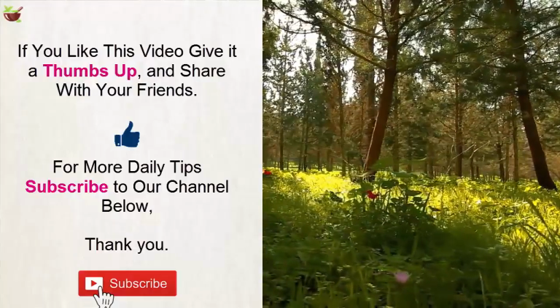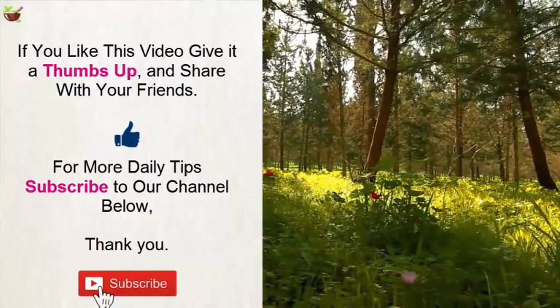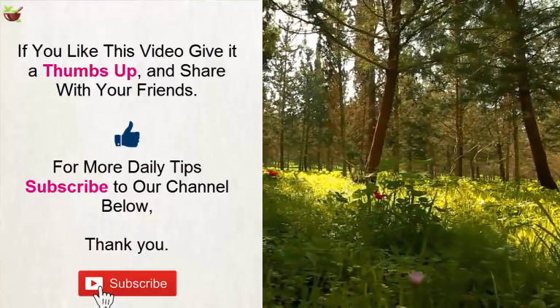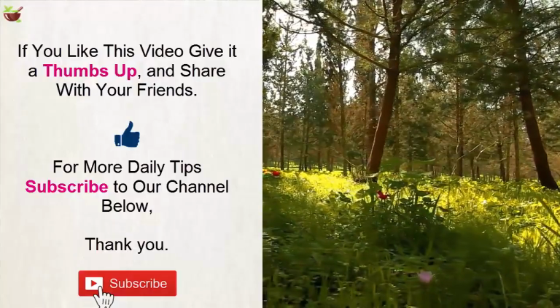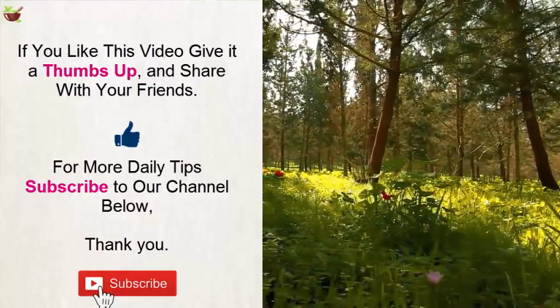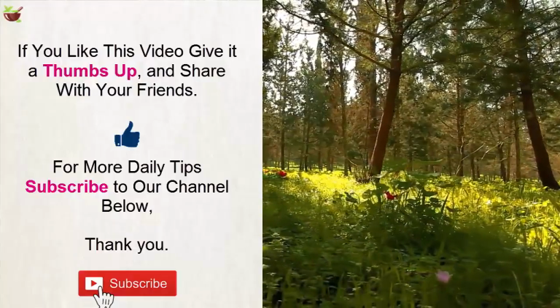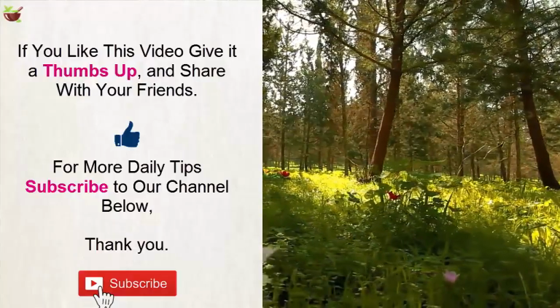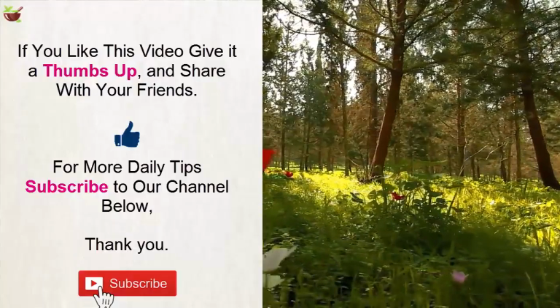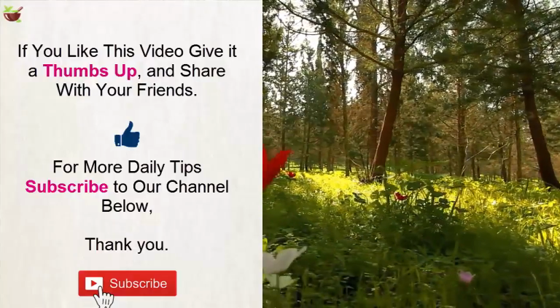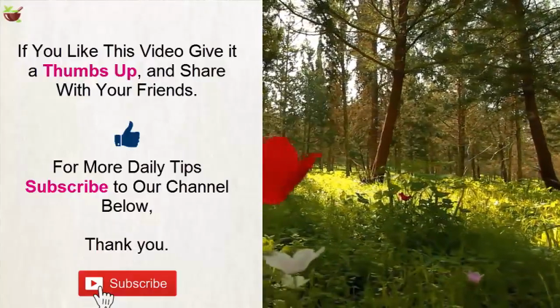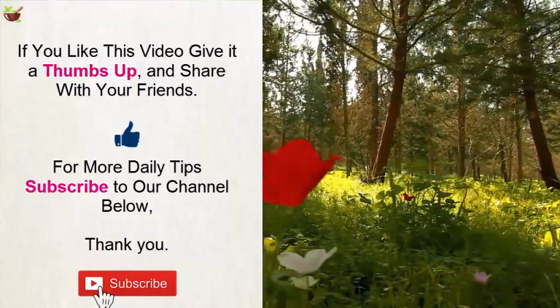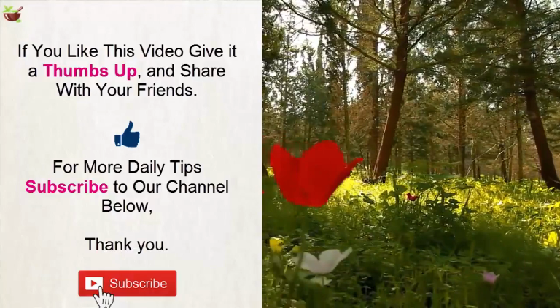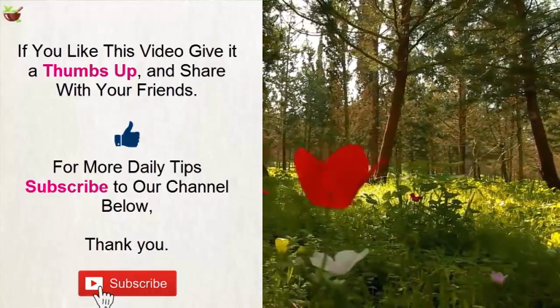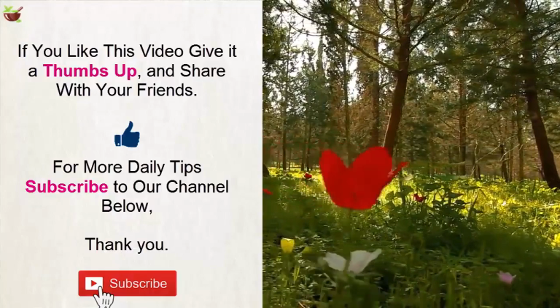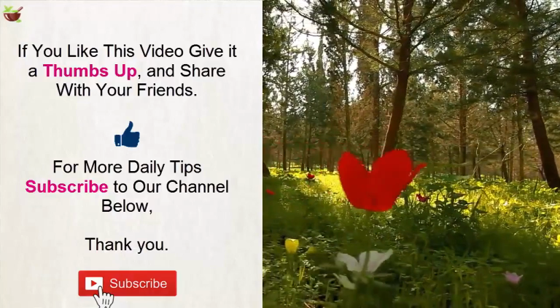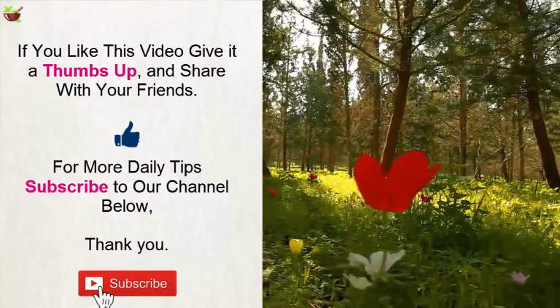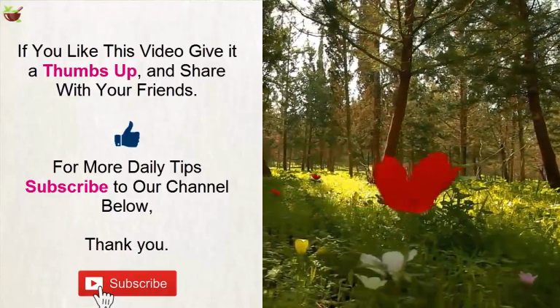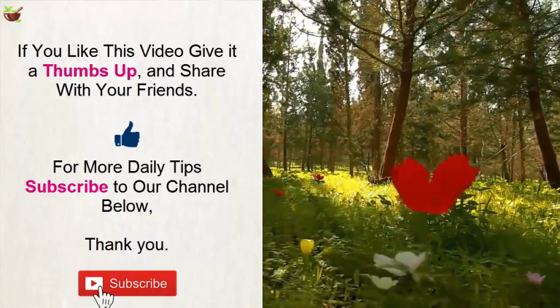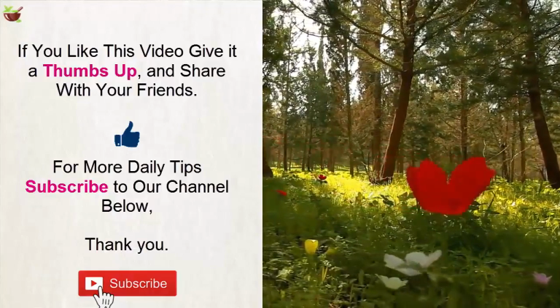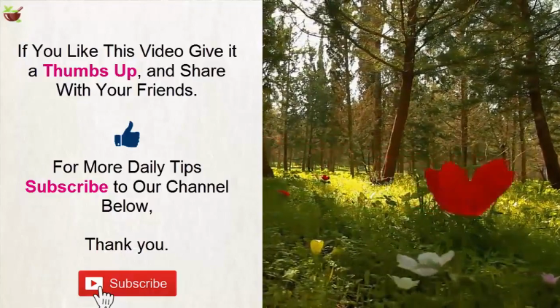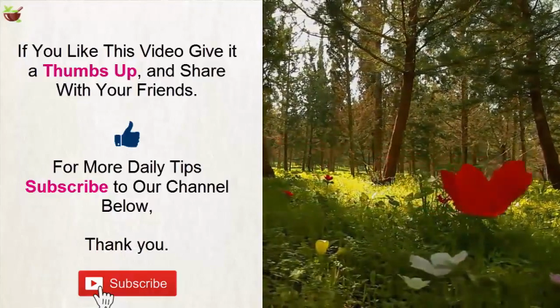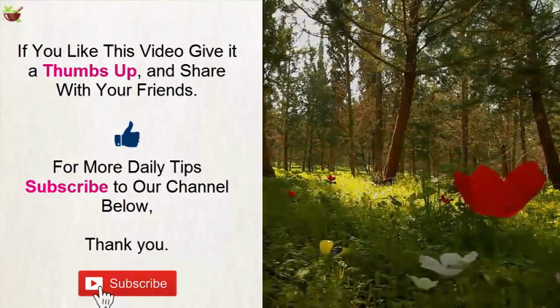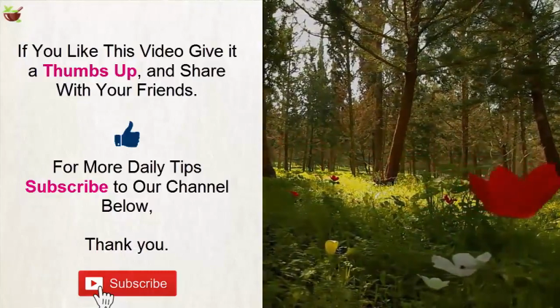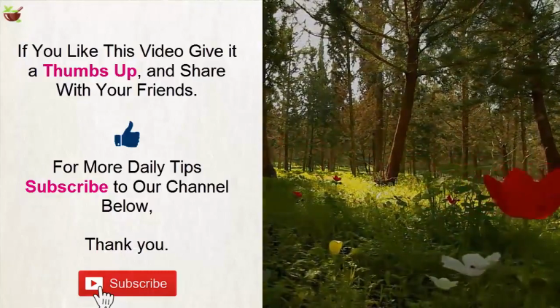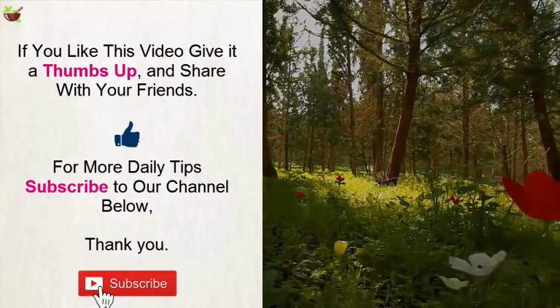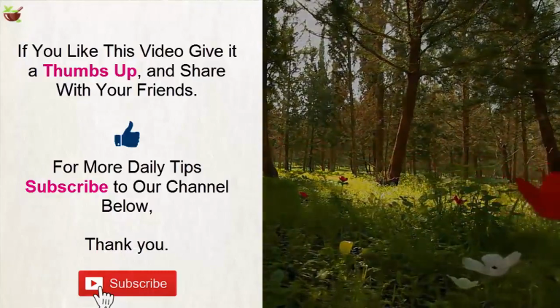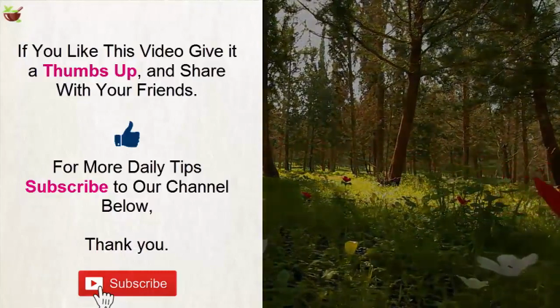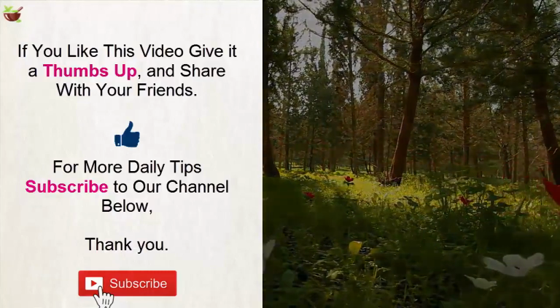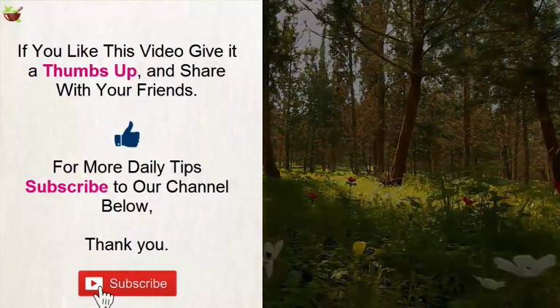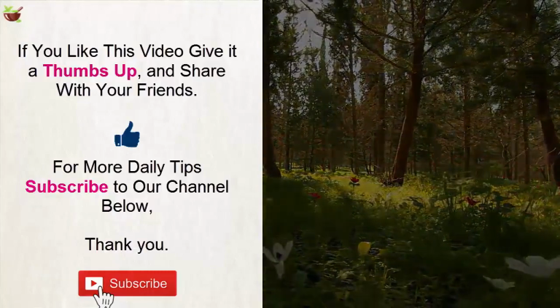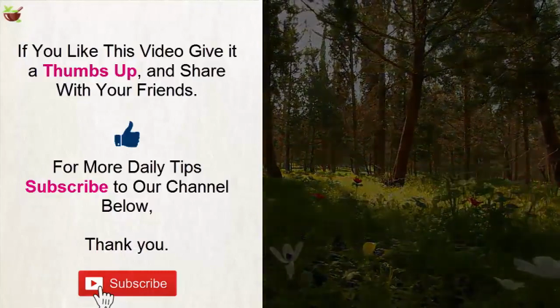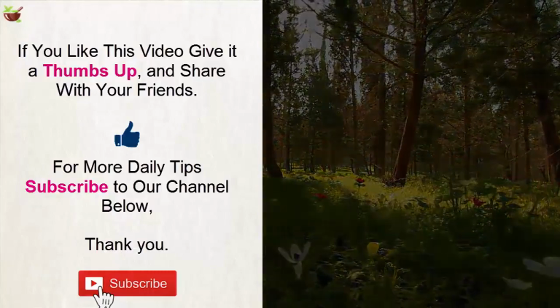If you like this video, give it a thumbs up and share it with your friends. For more daily tips, subscribe to our channel. Thank you!